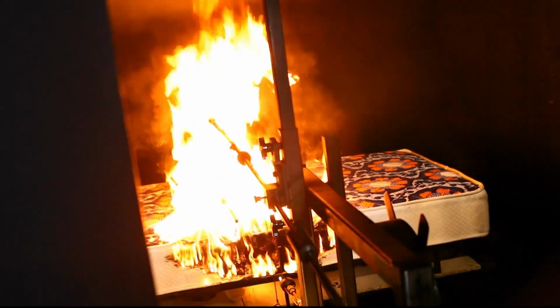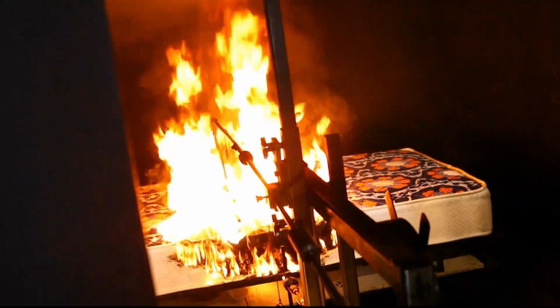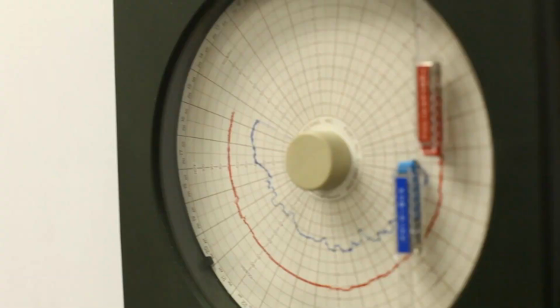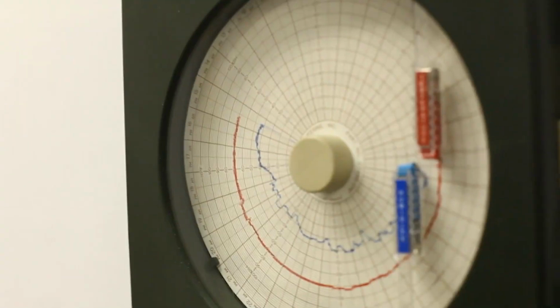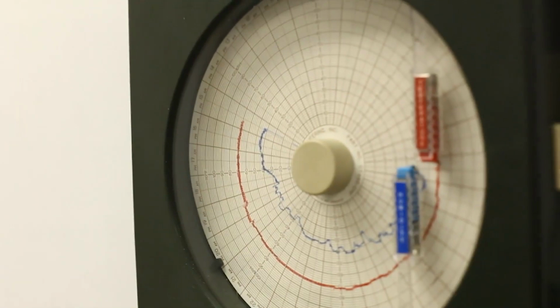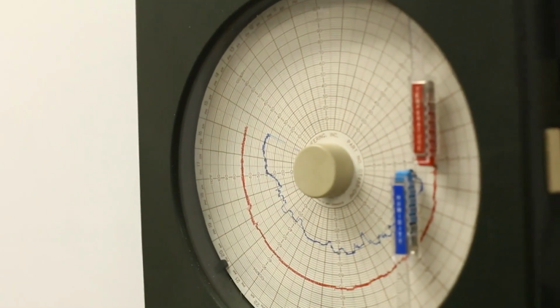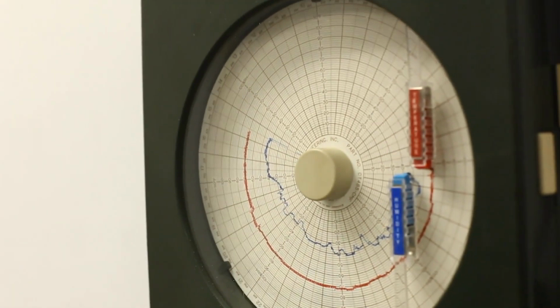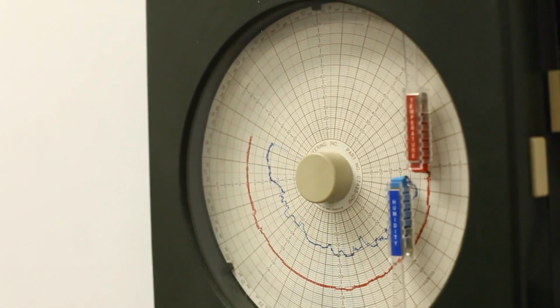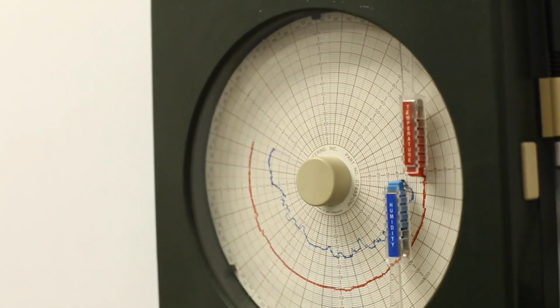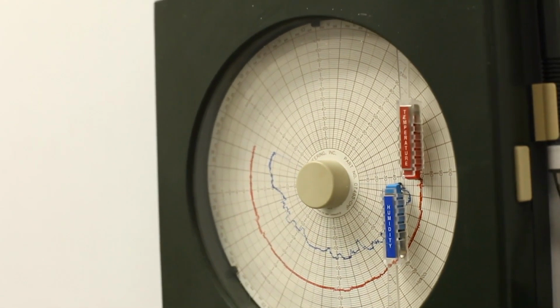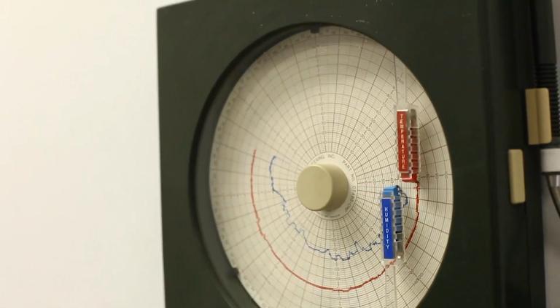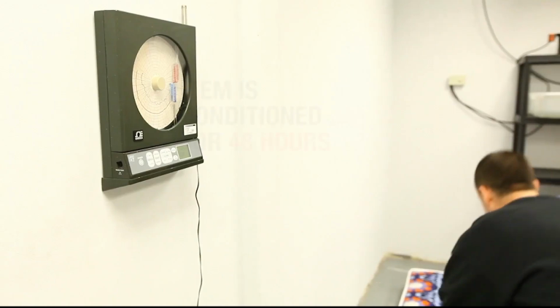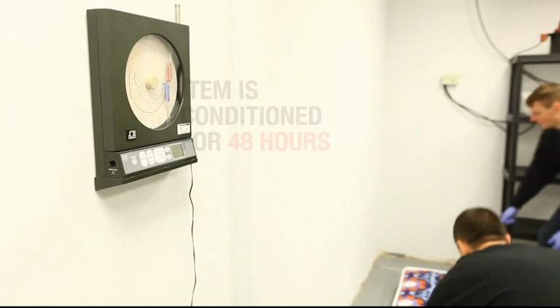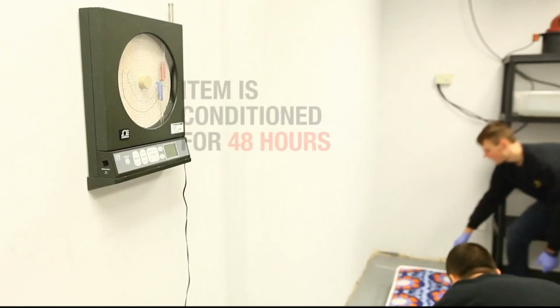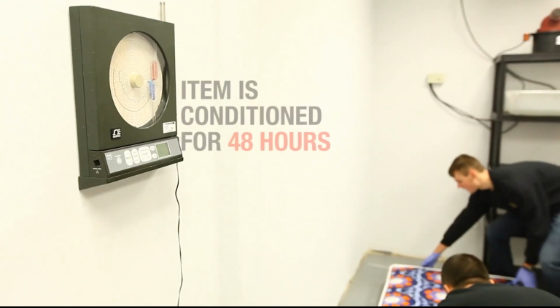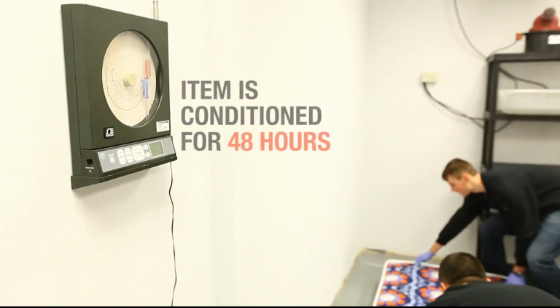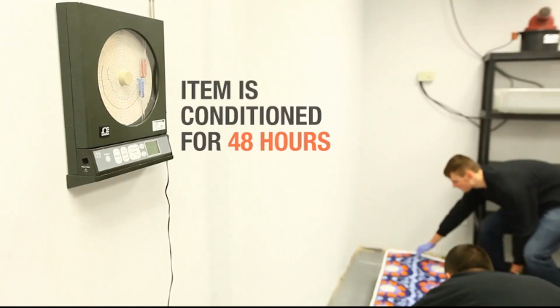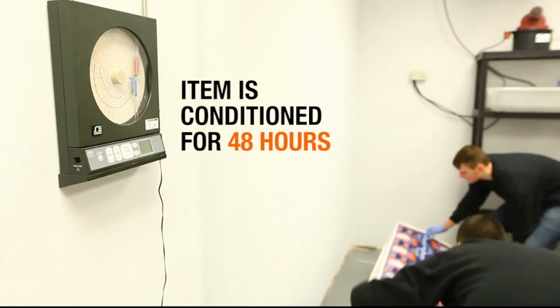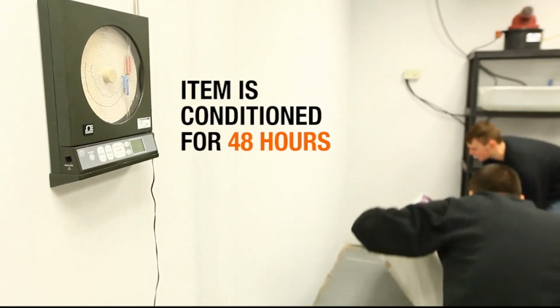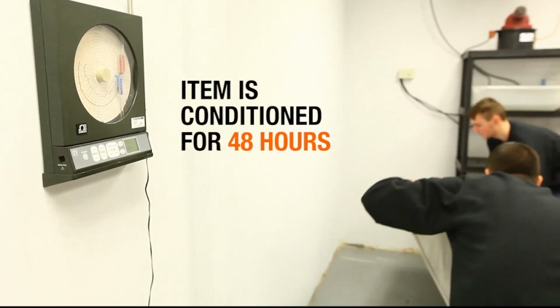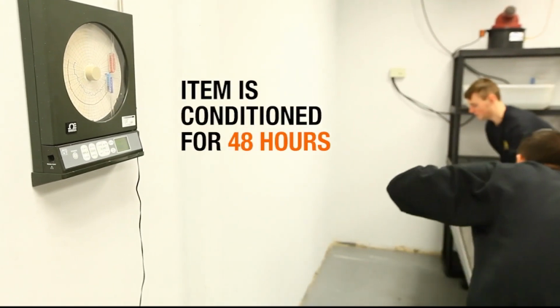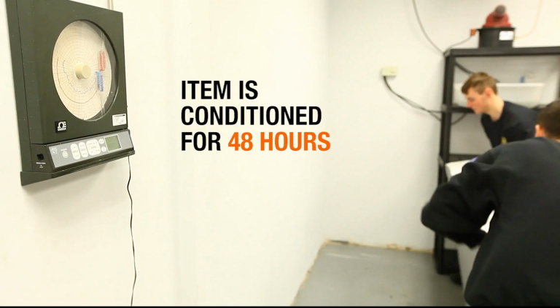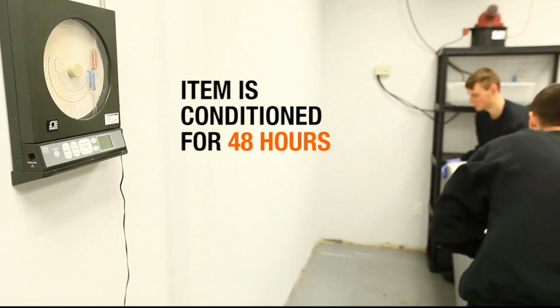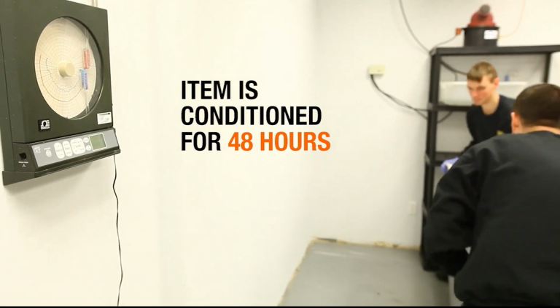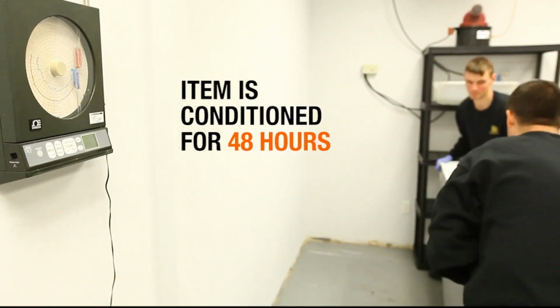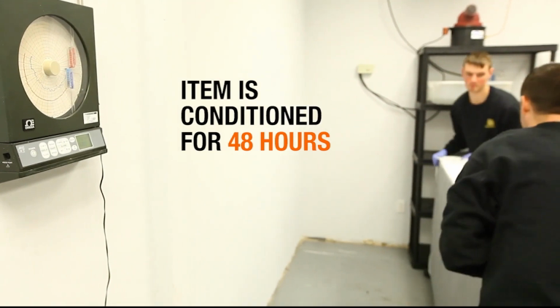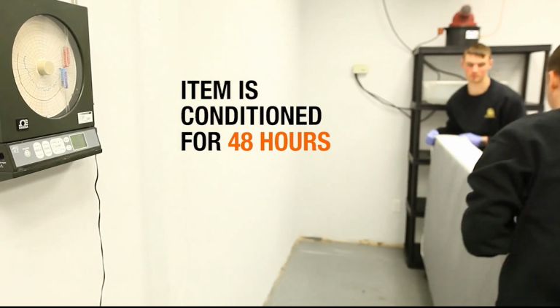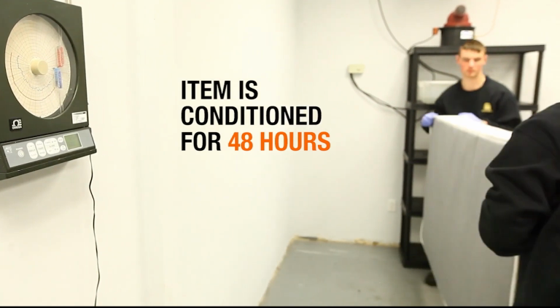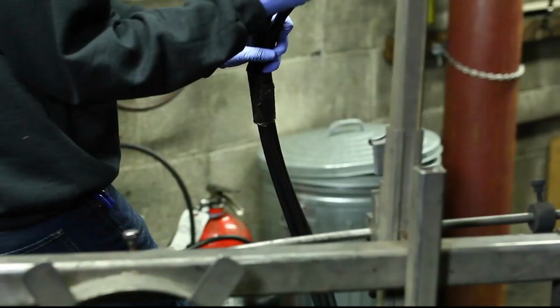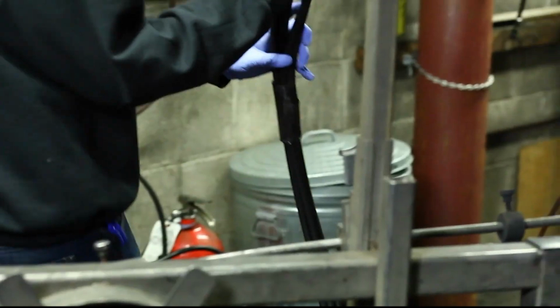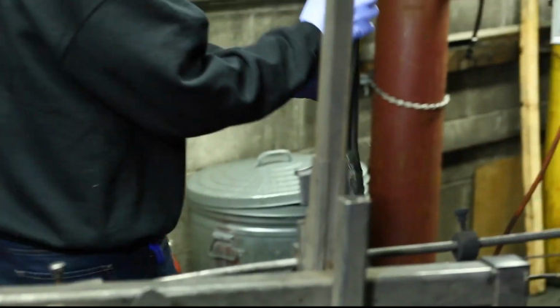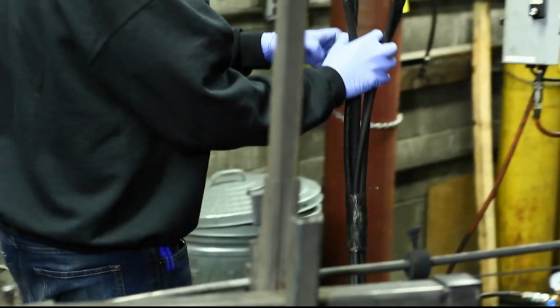The test item is placed in a conditioning room for 48 hours with regulated temperature and humidity settings prior to testing.